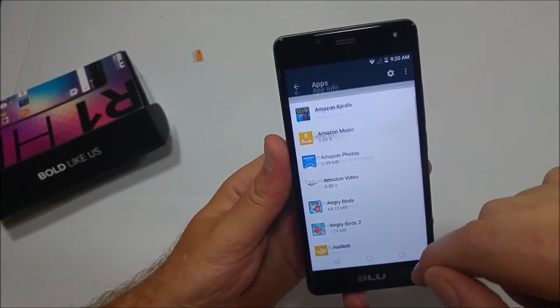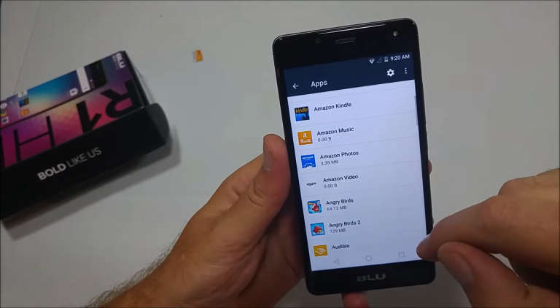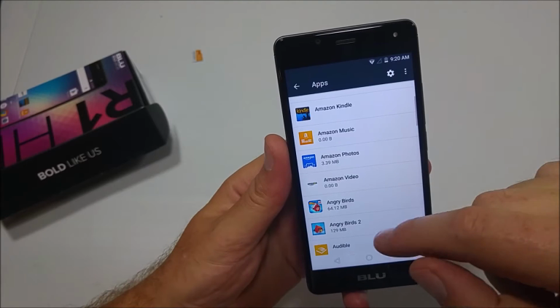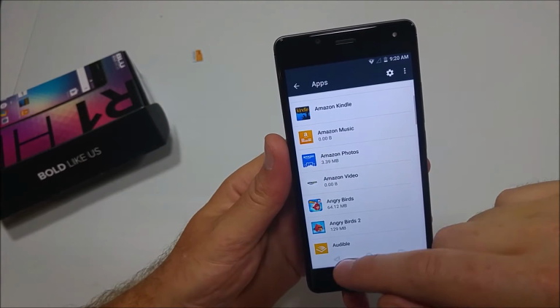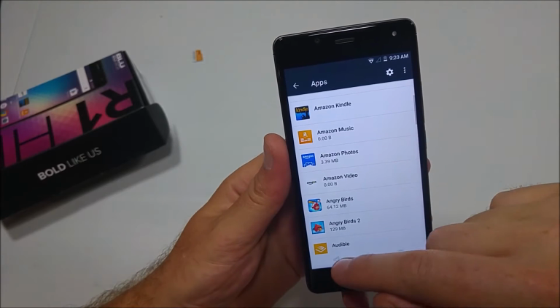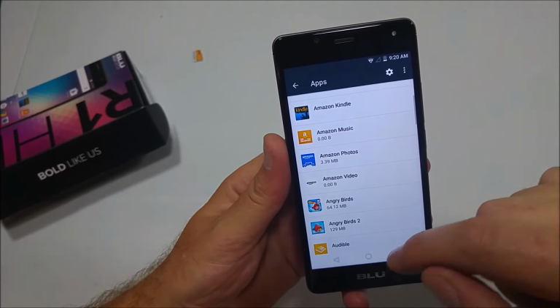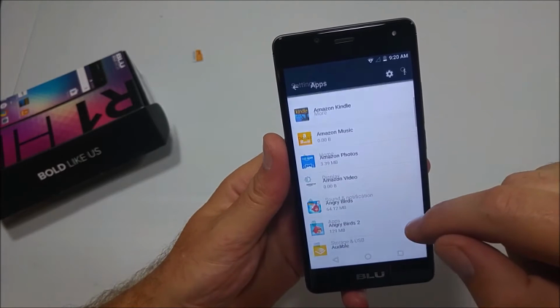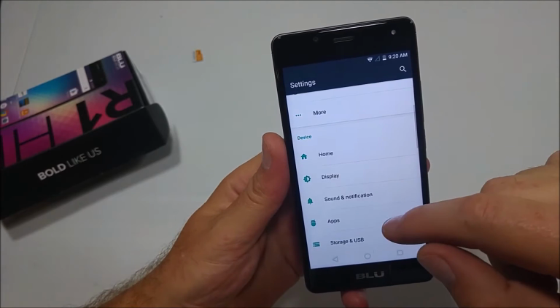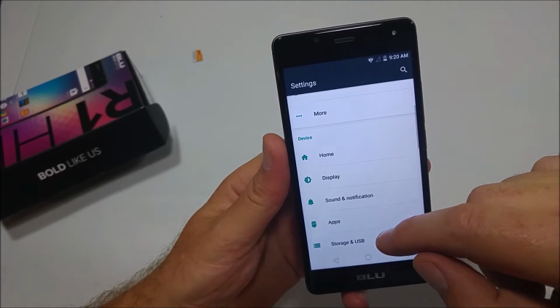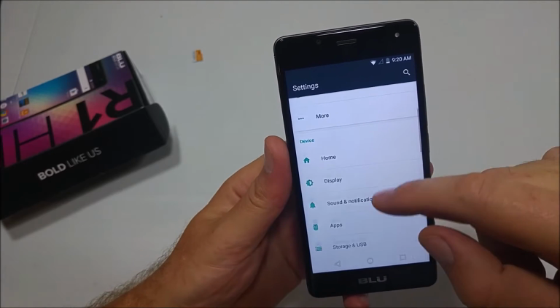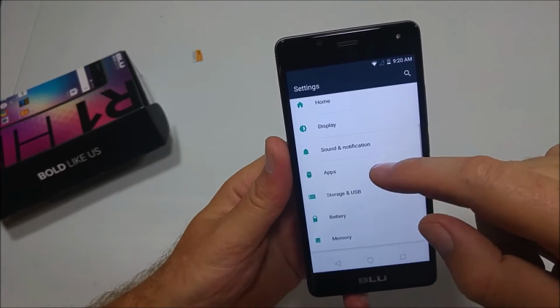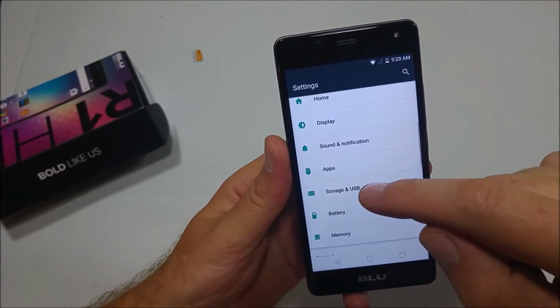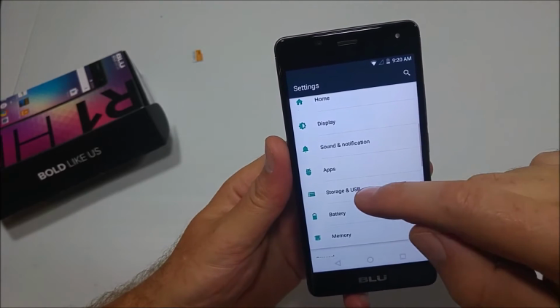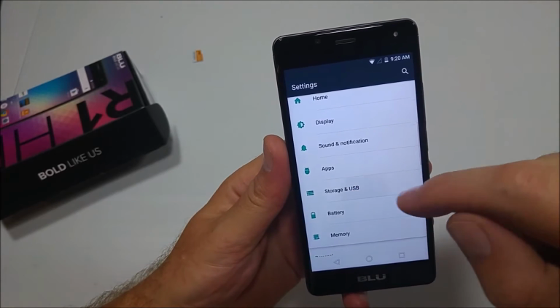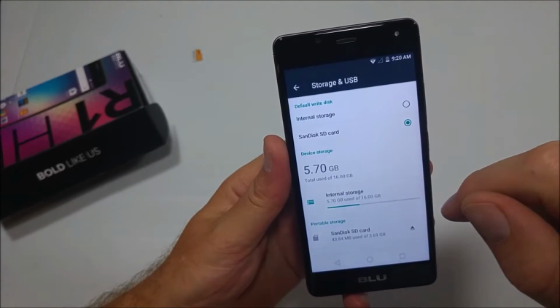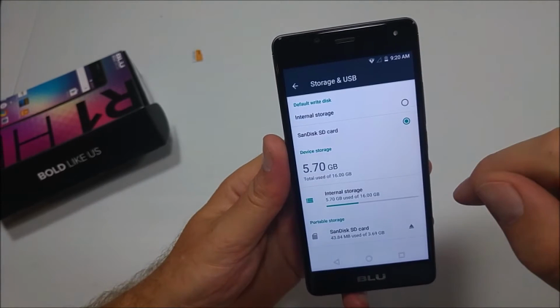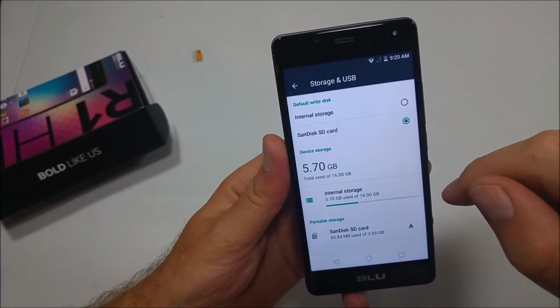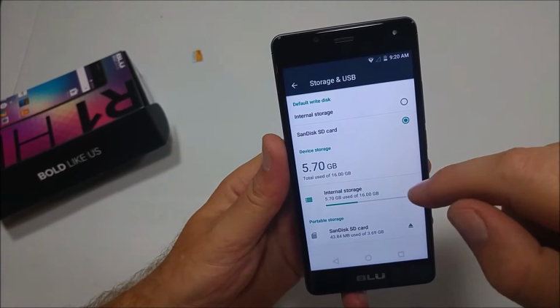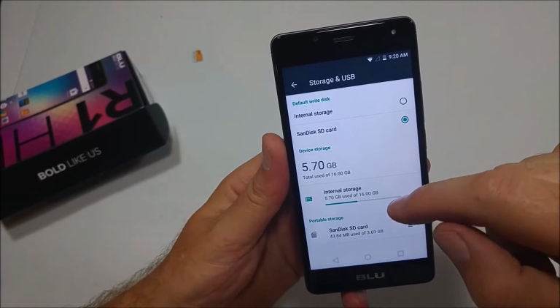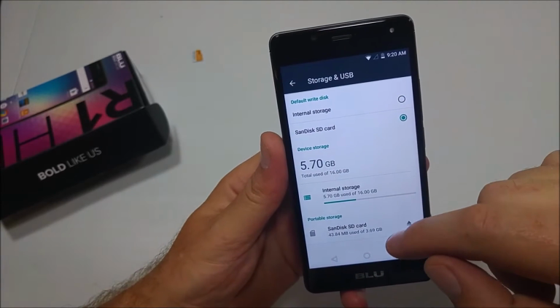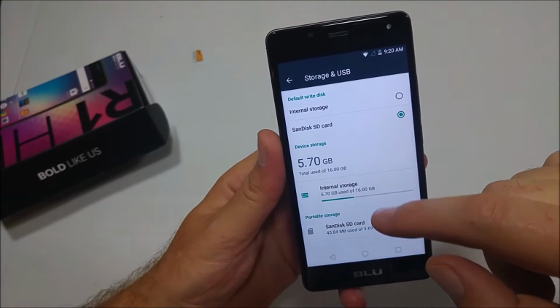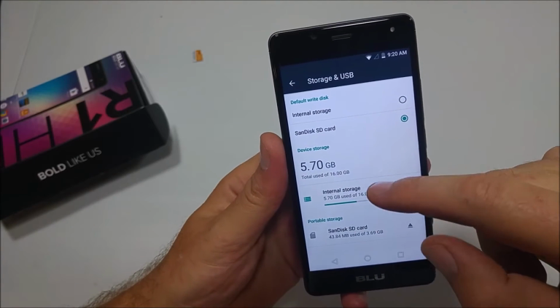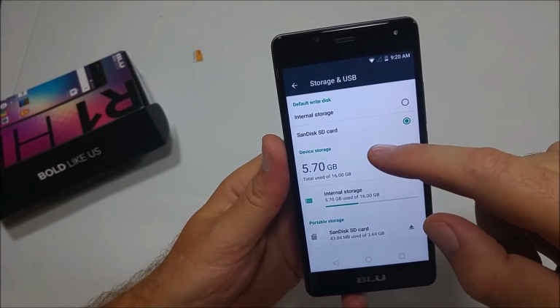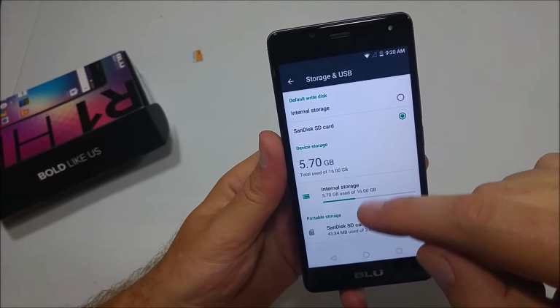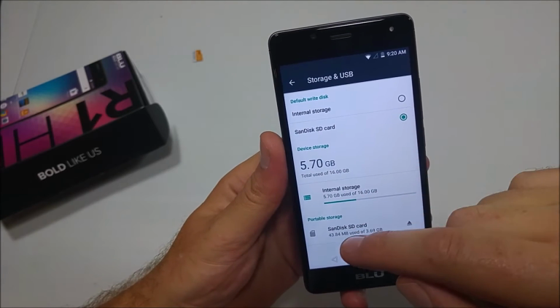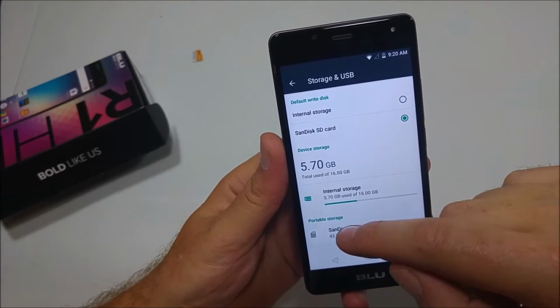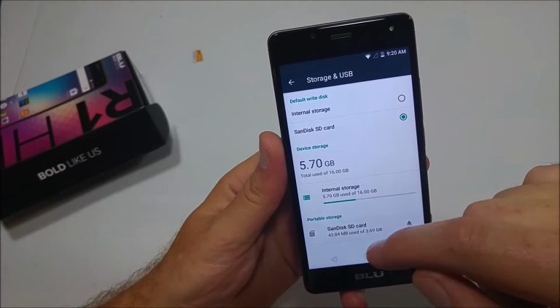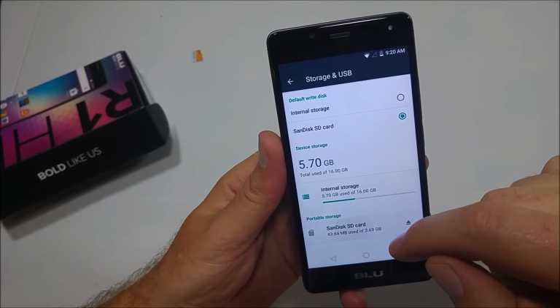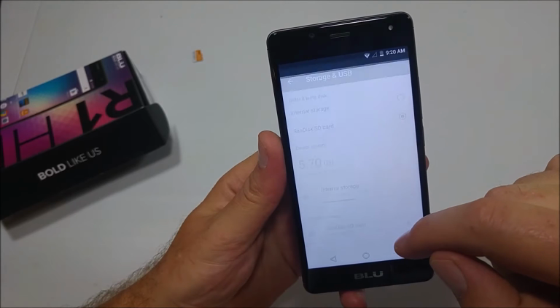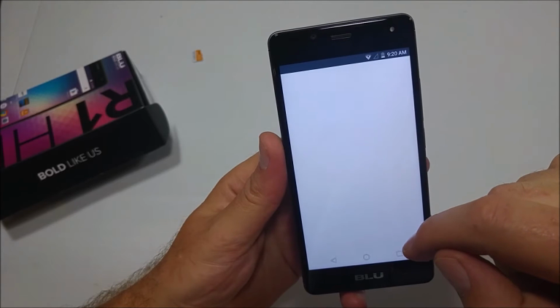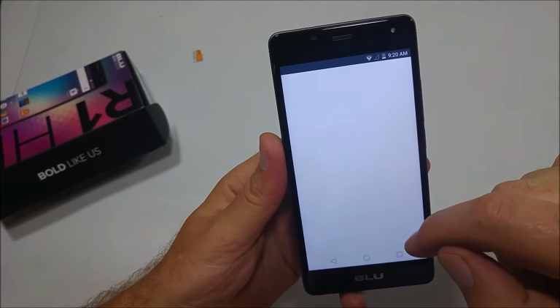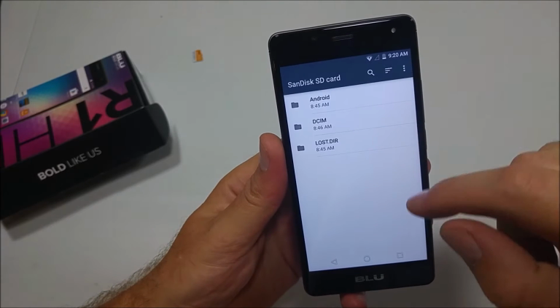What you want to do is go back to Settings, then go to Storage and USB, and then you actually want to tap on the memory card.